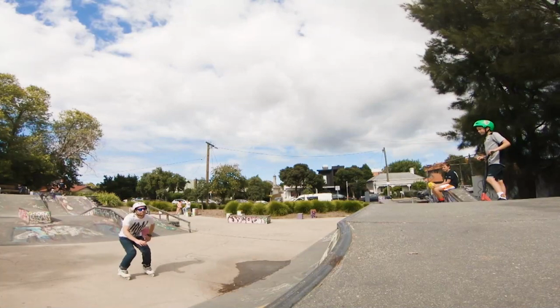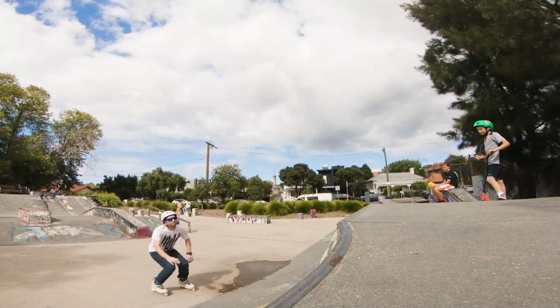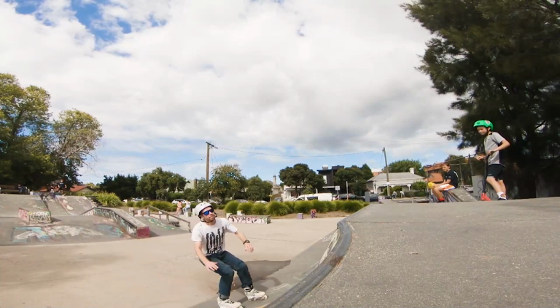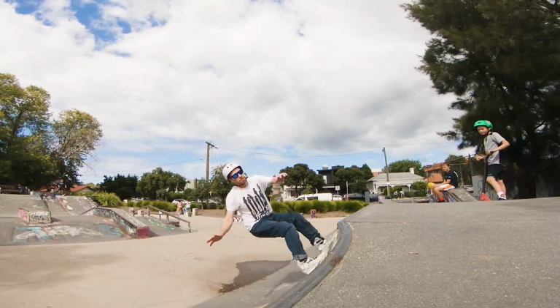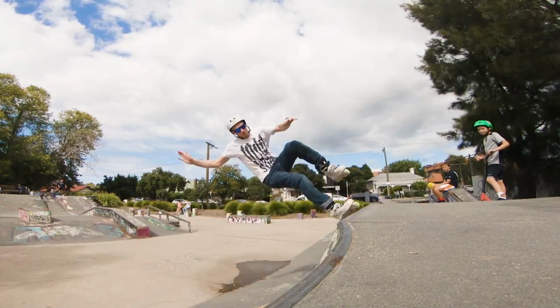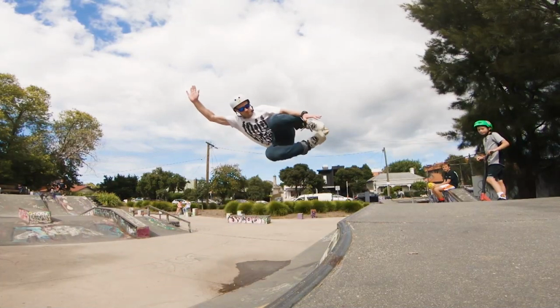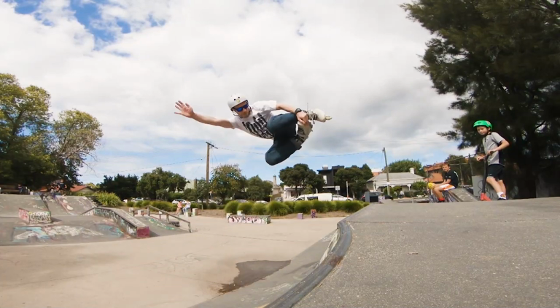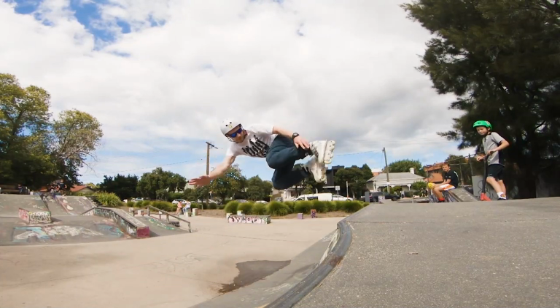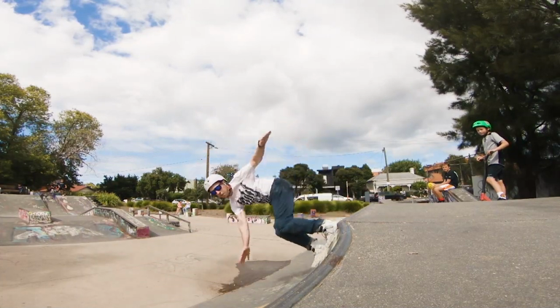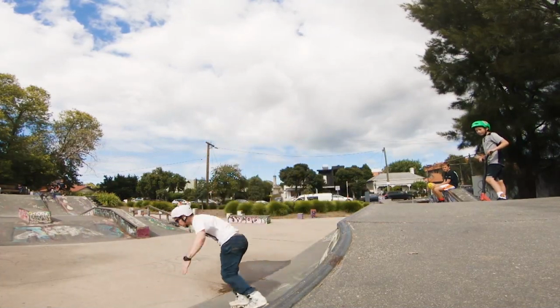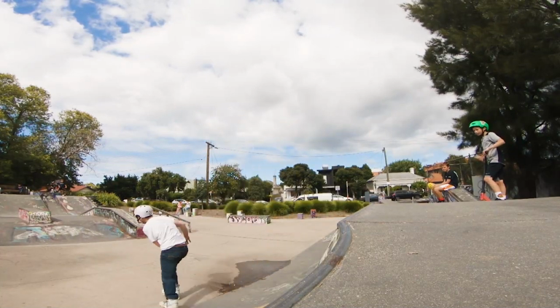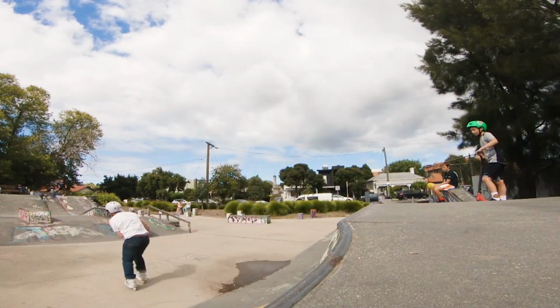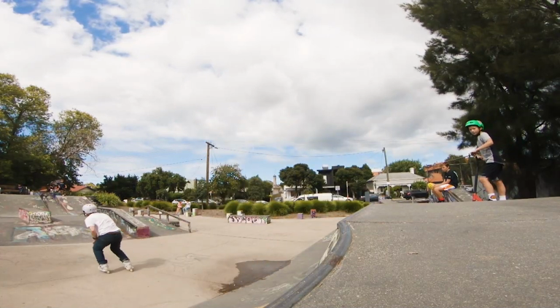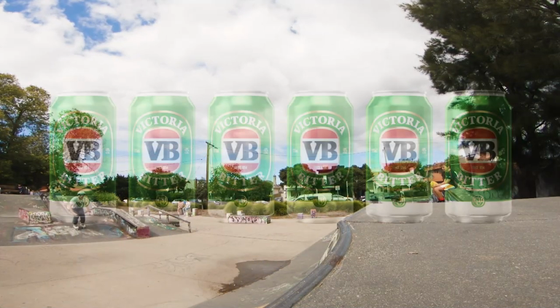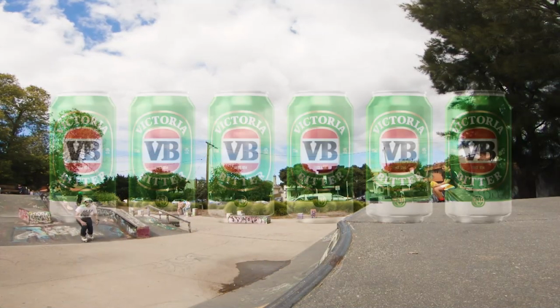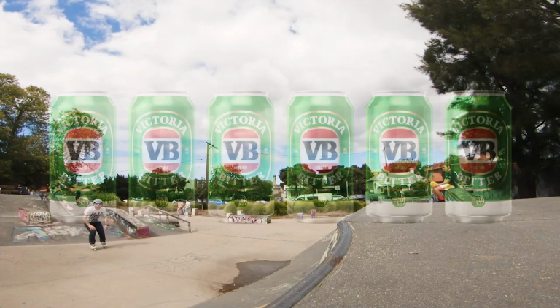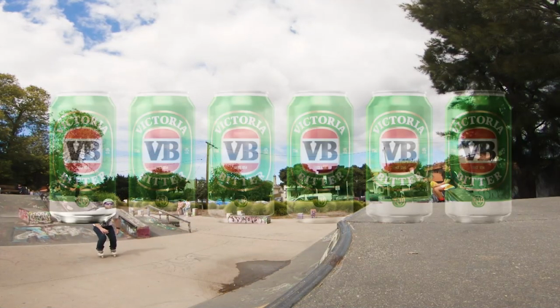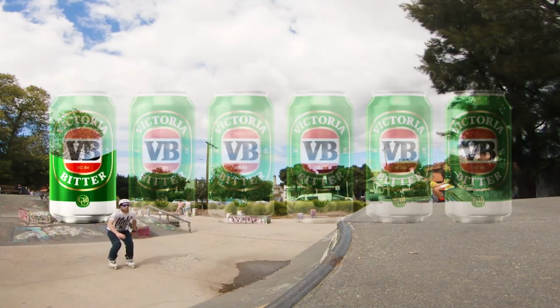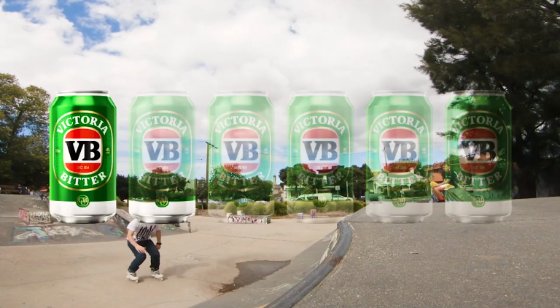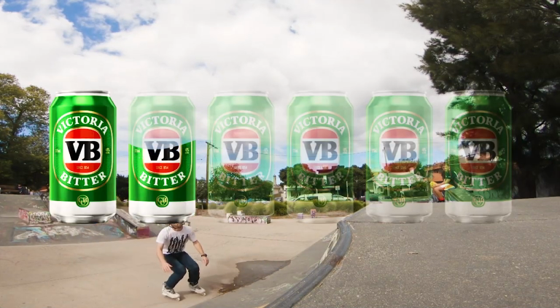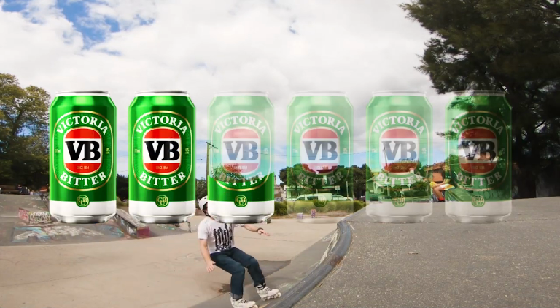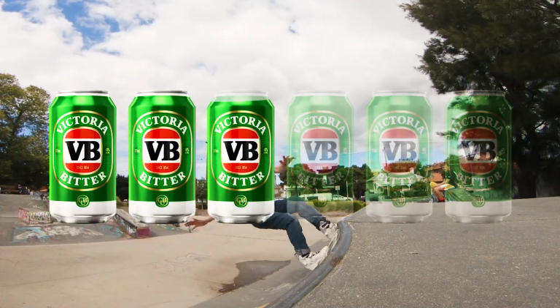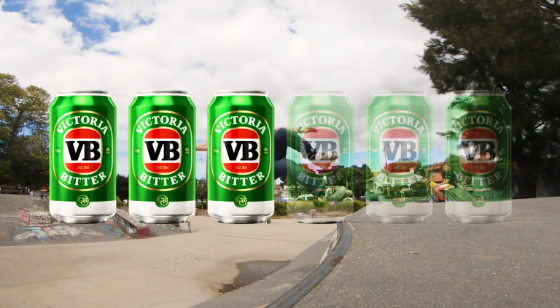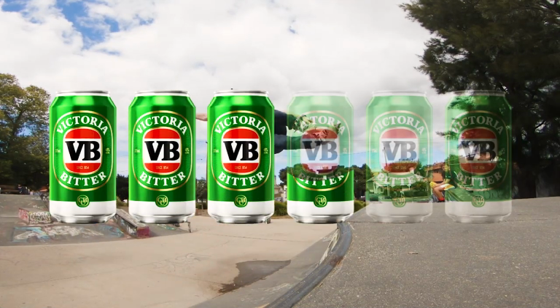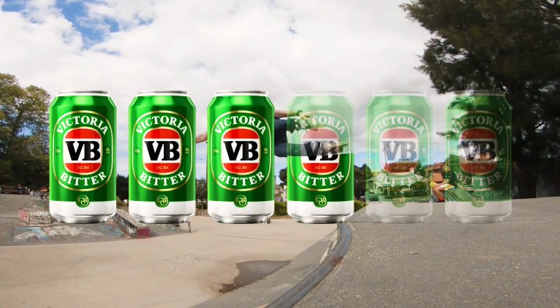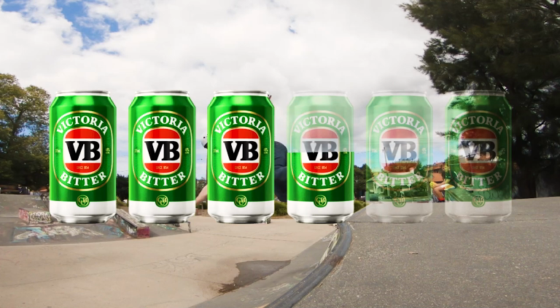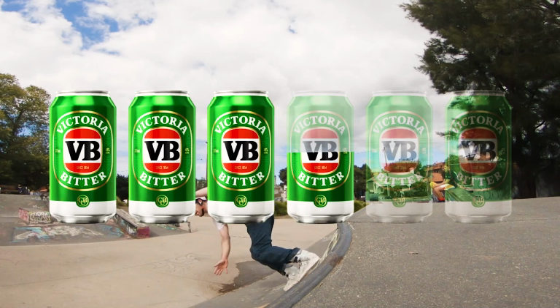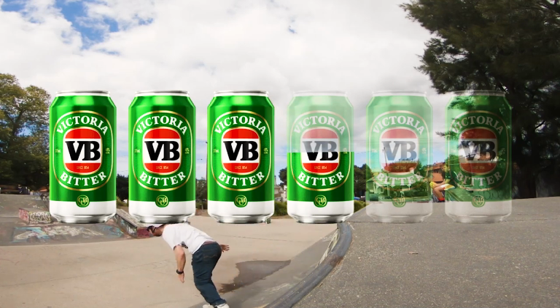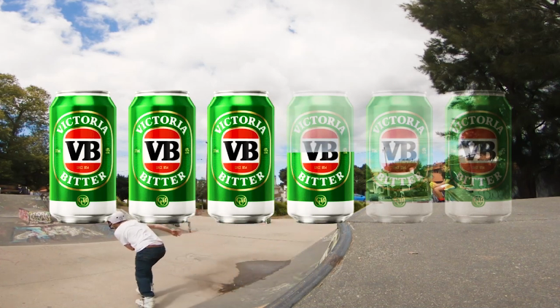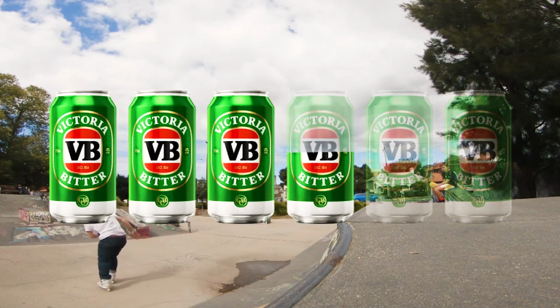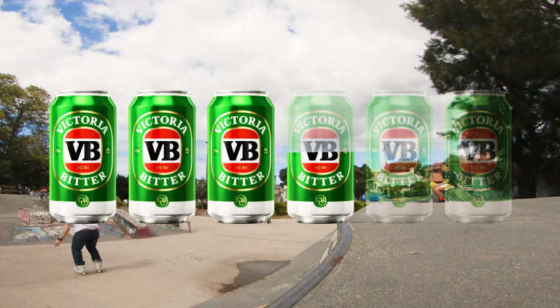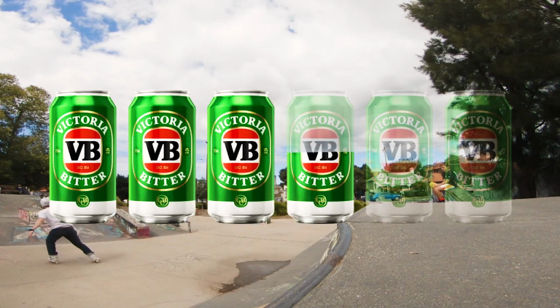I give this park in its current state three and a half VBs out of the six-pack.